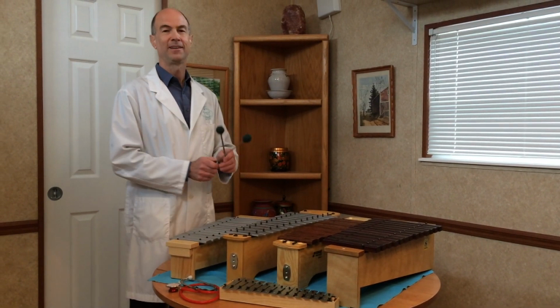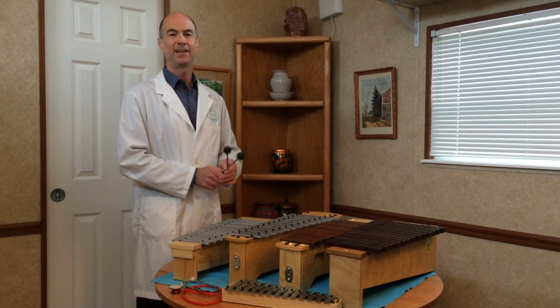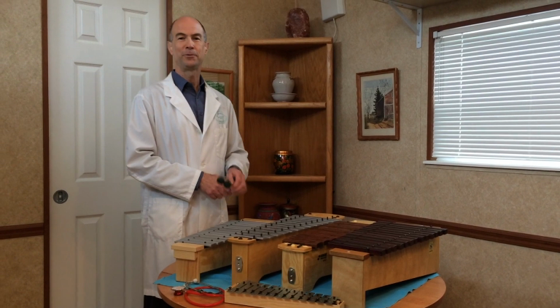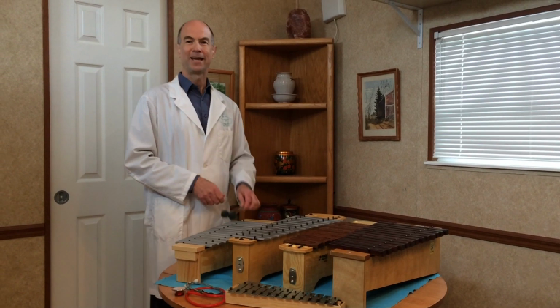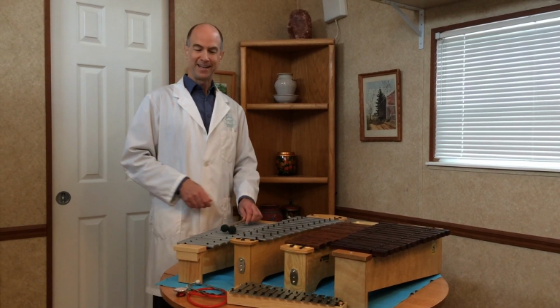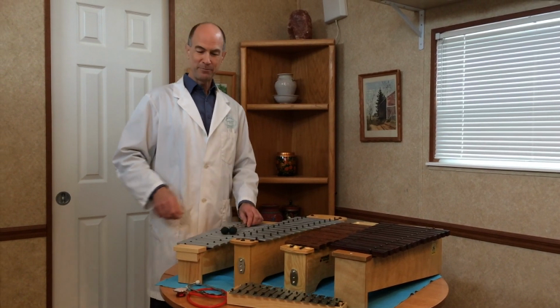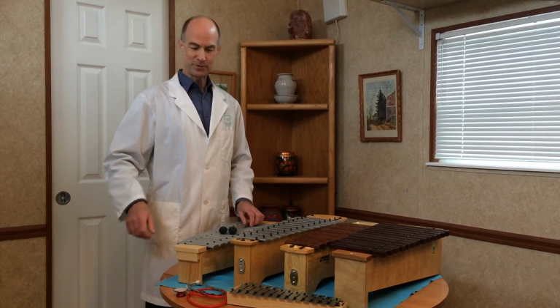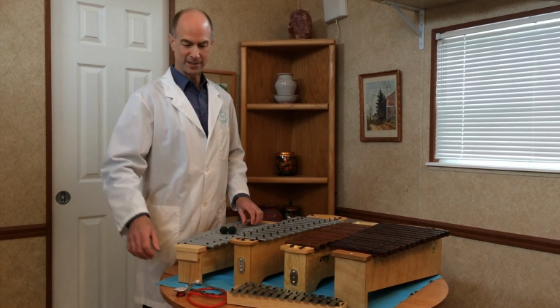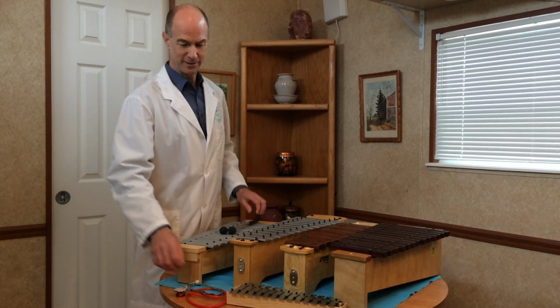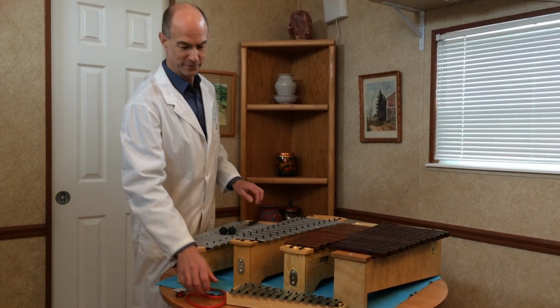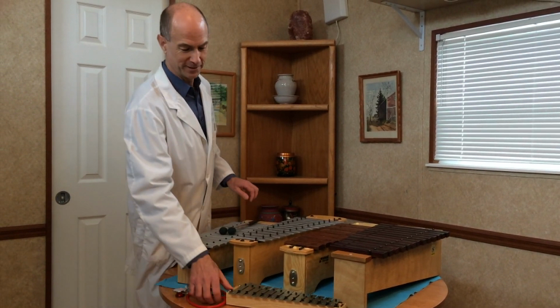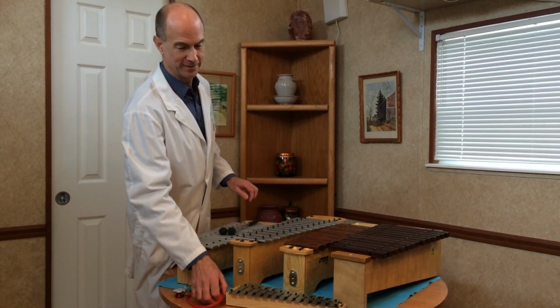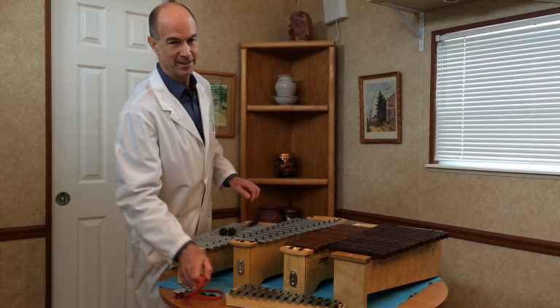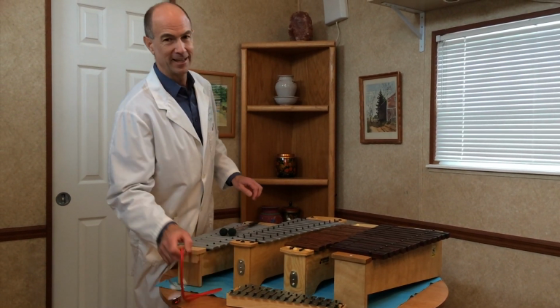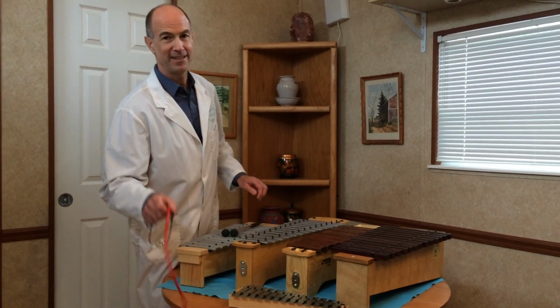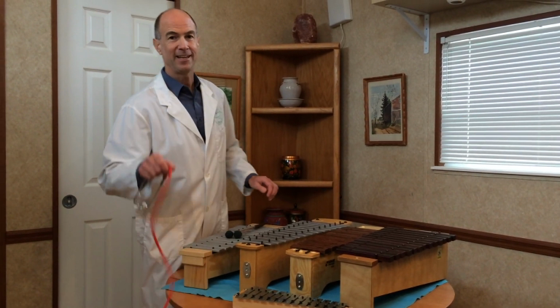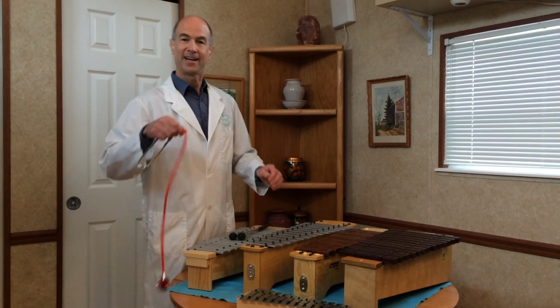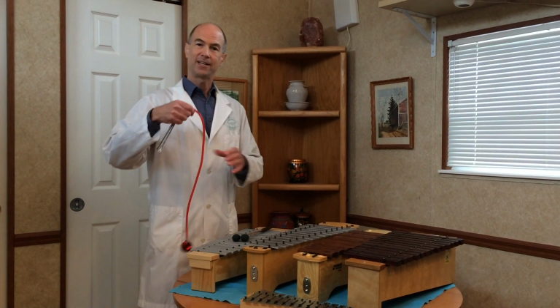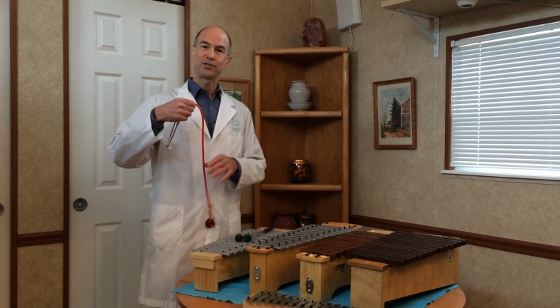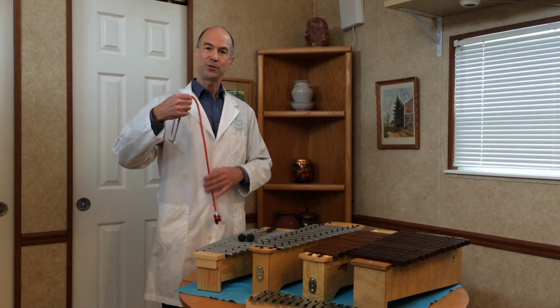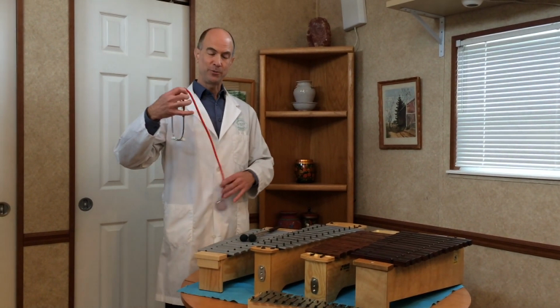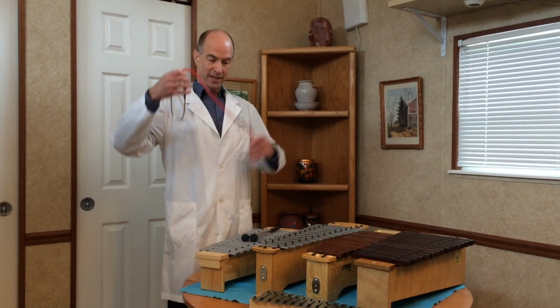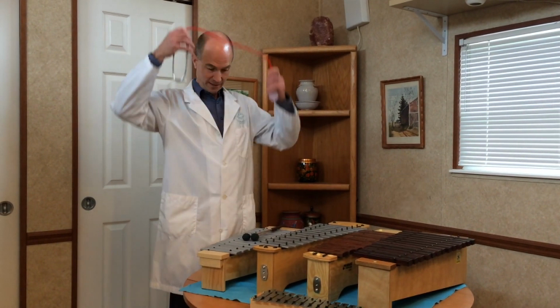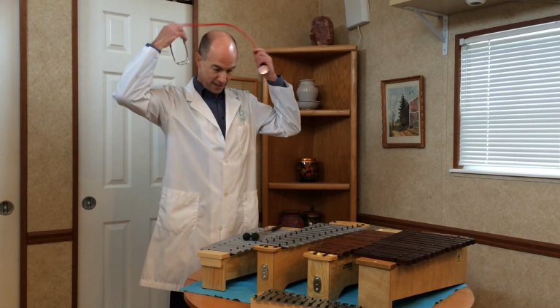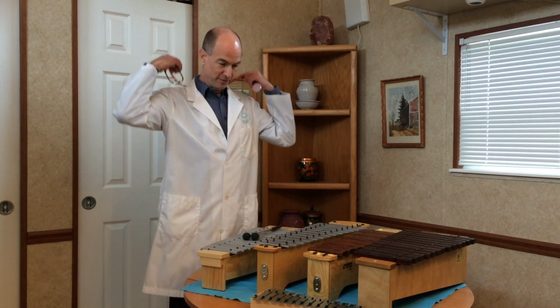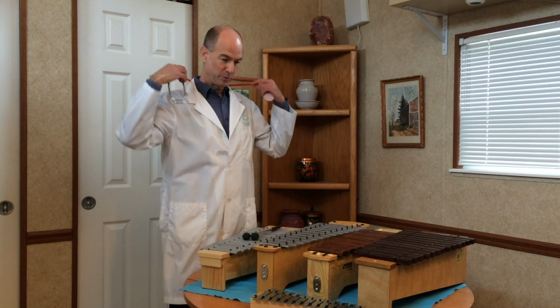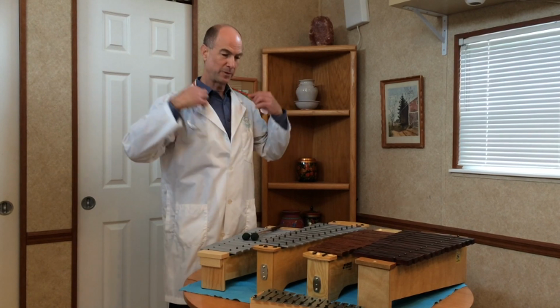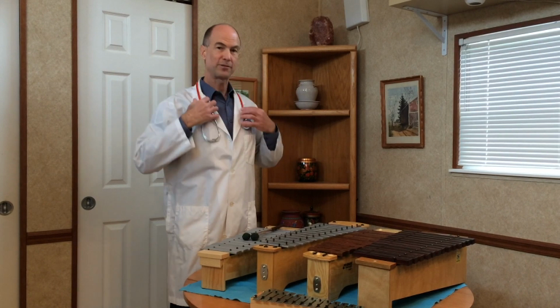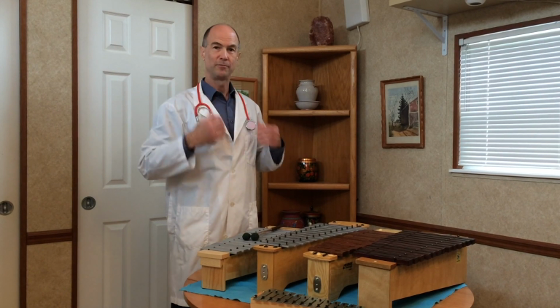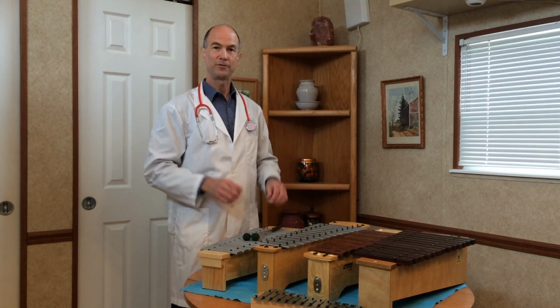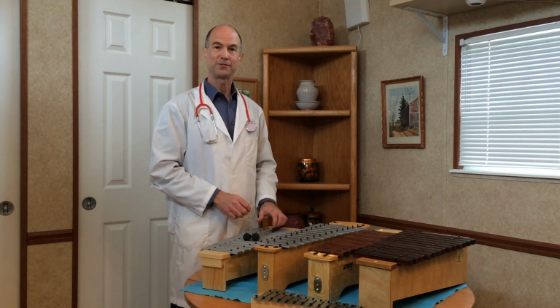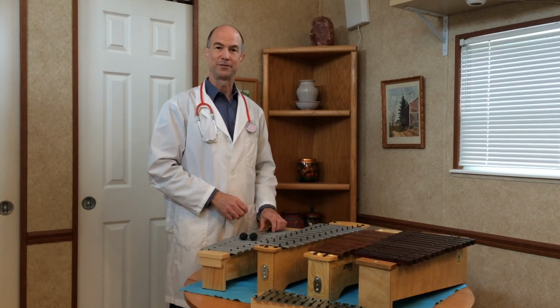Hello, I'm Bruce Grant, the ORF Doctor, and today I'd like to show you how to safely remove bars from ORF instruments.